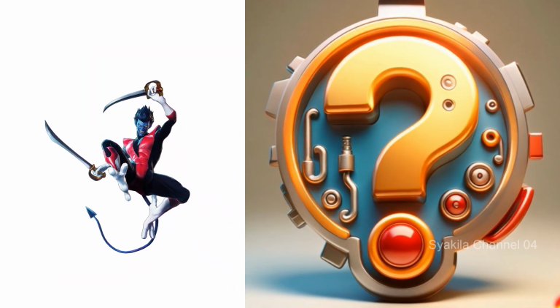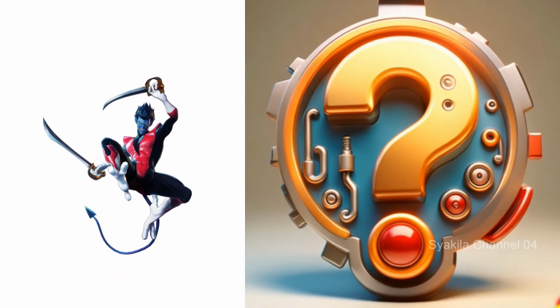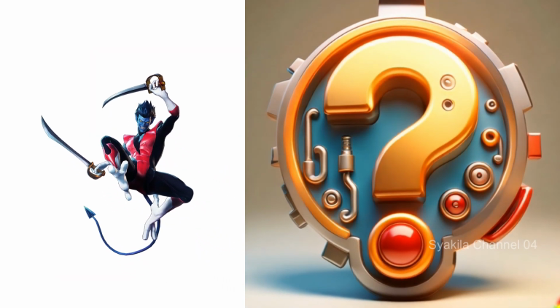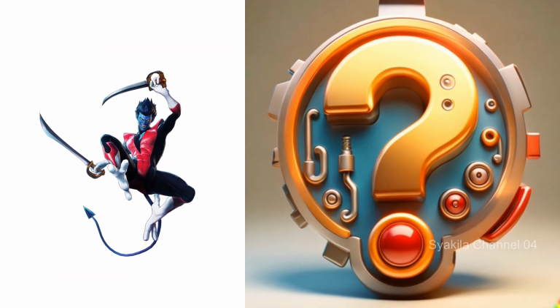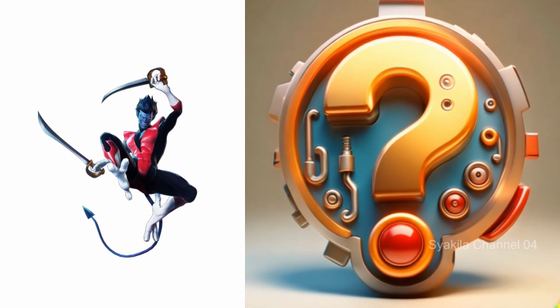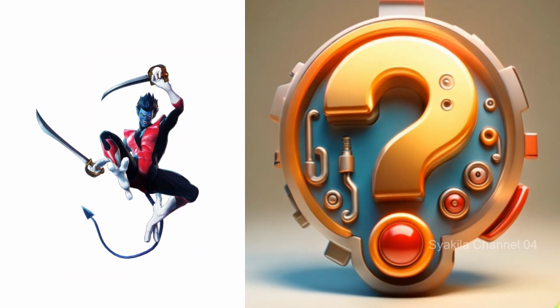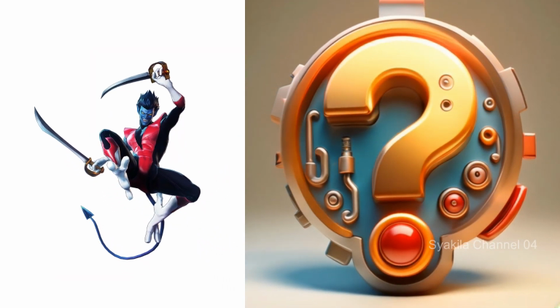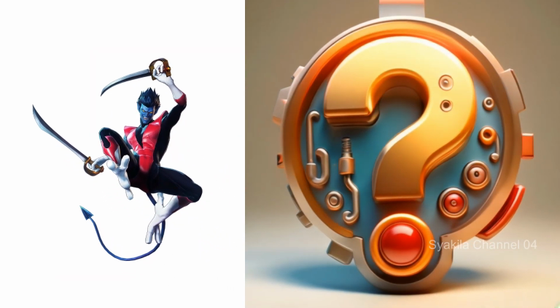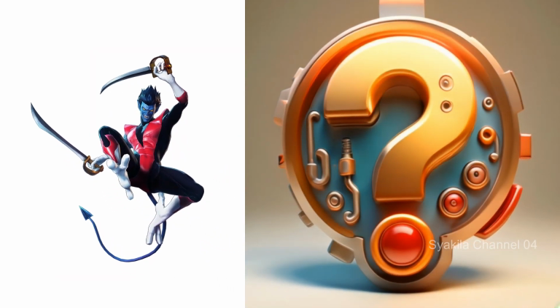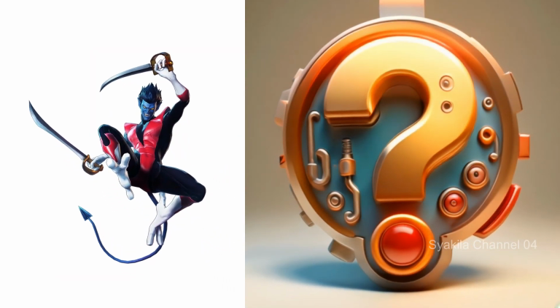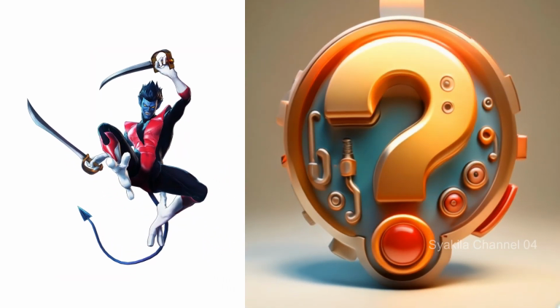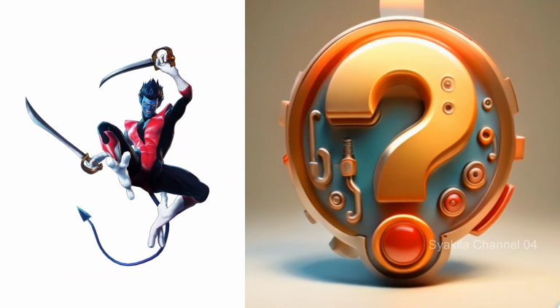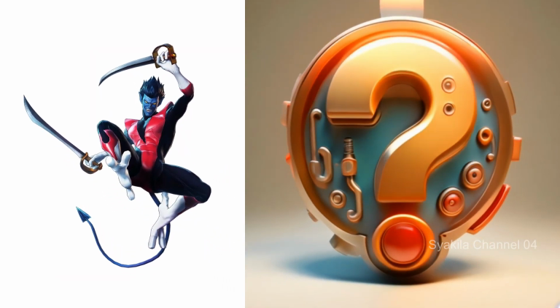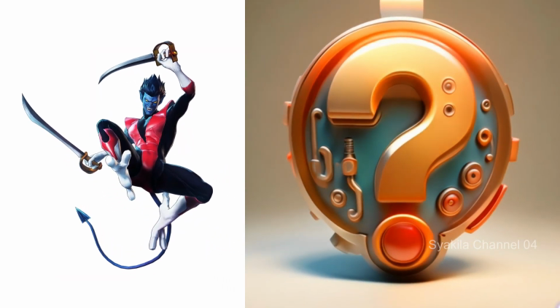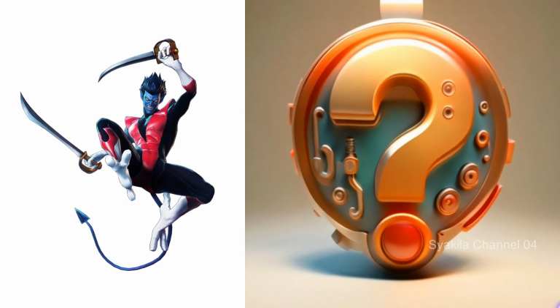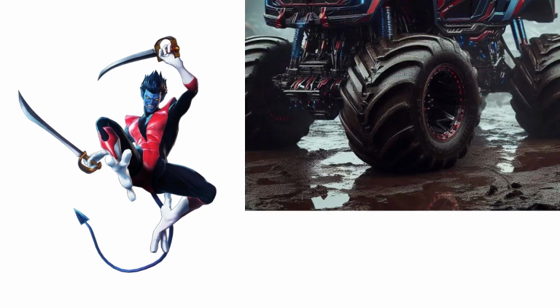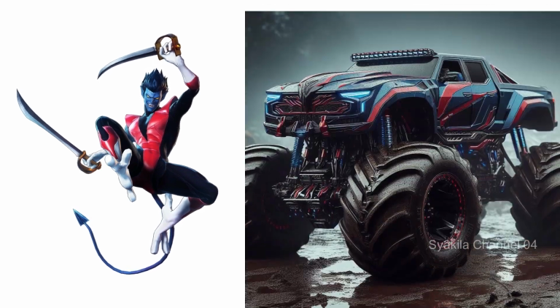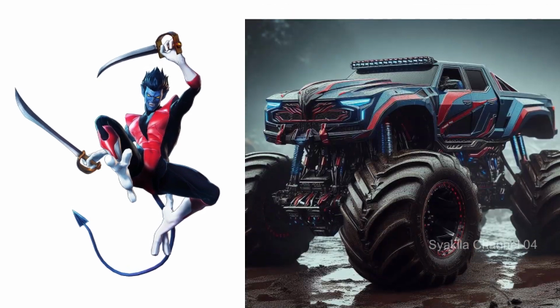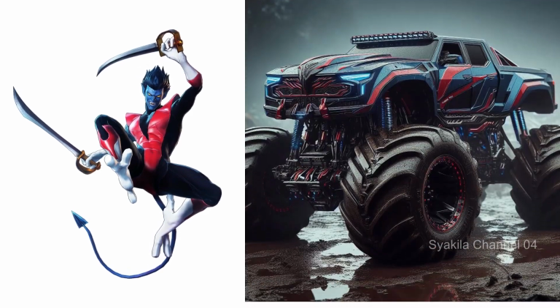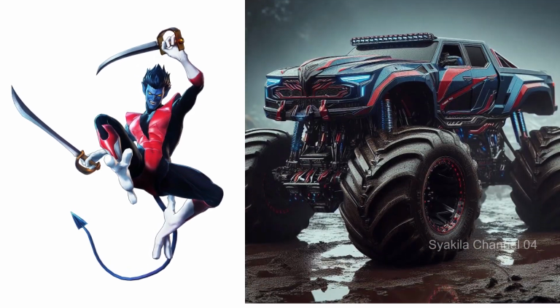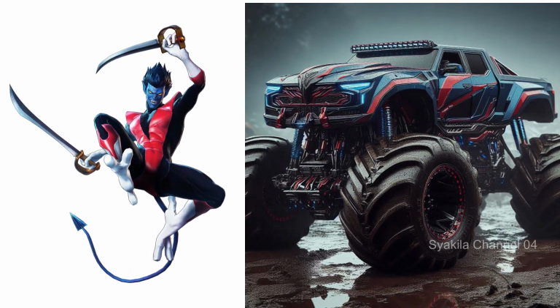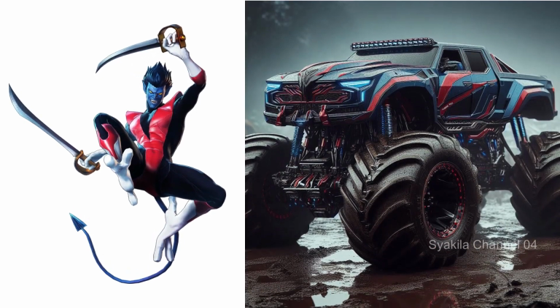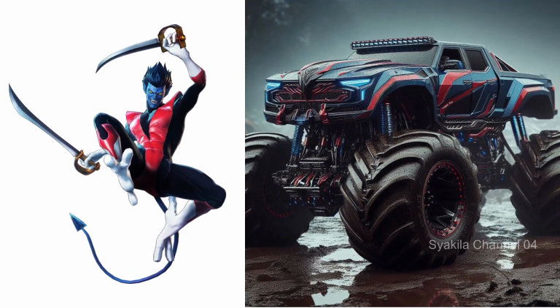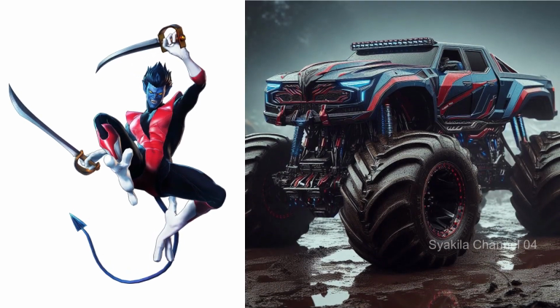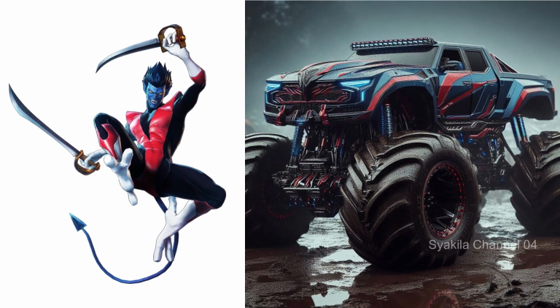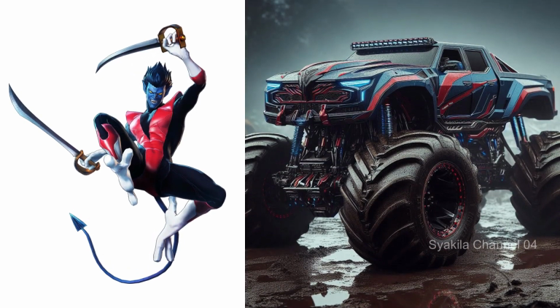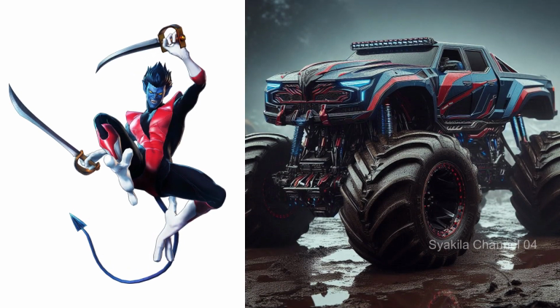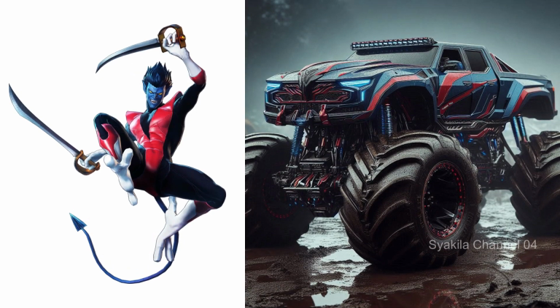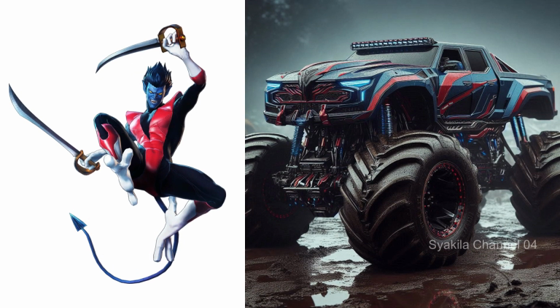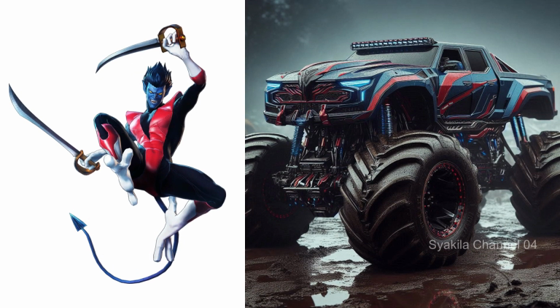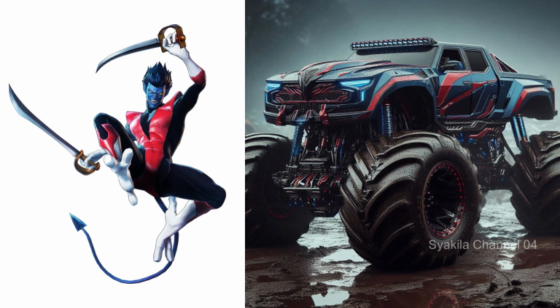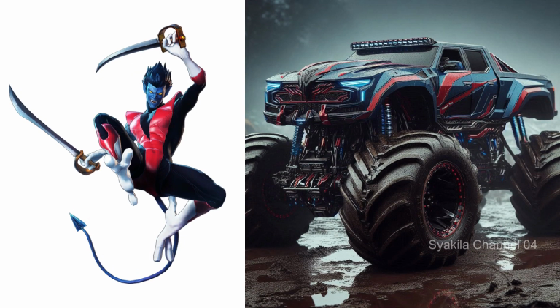Nightcrawler. The color really matches, doesn't it?